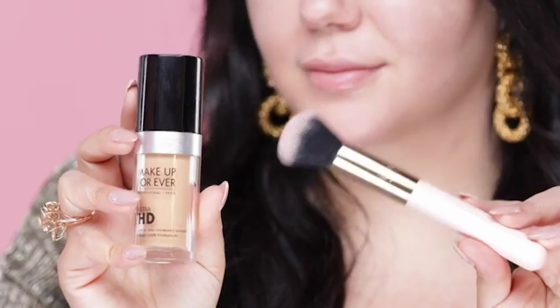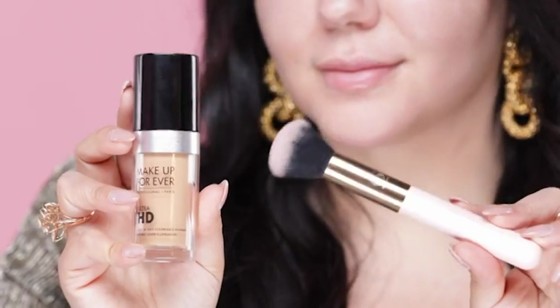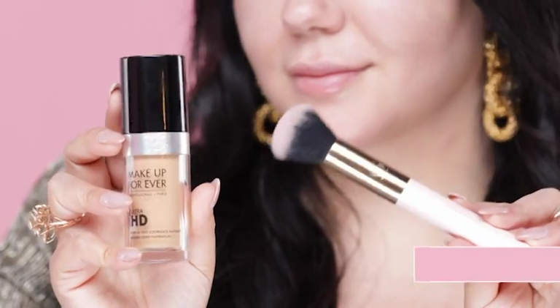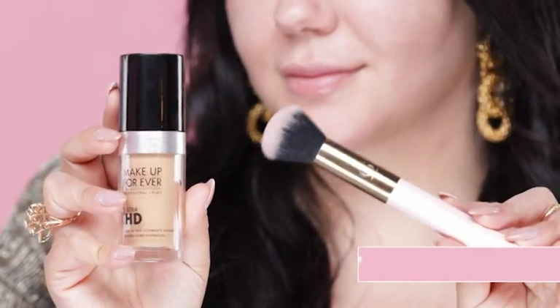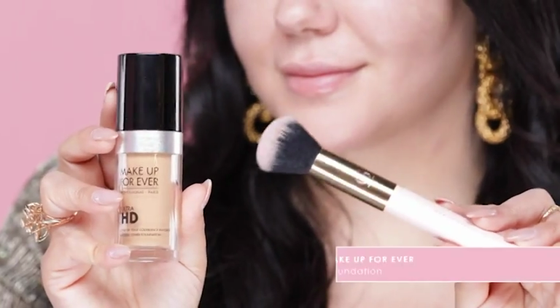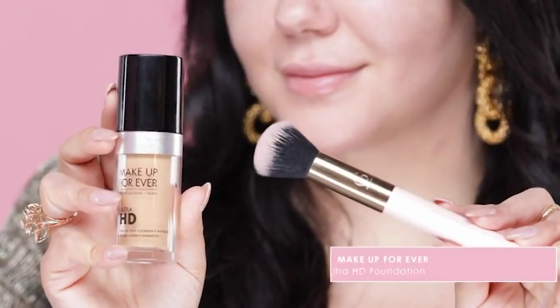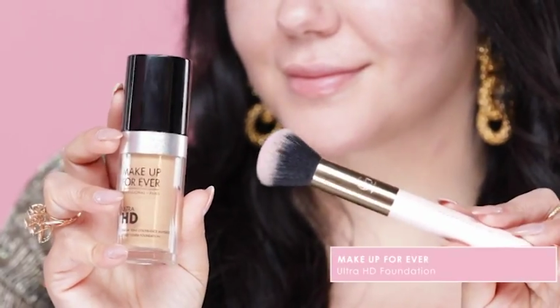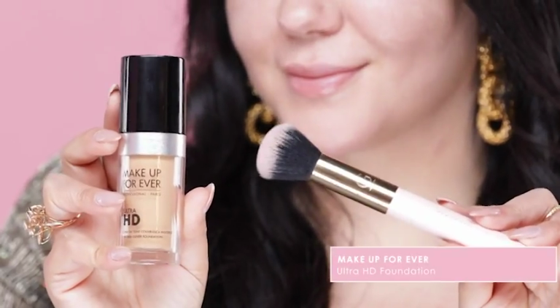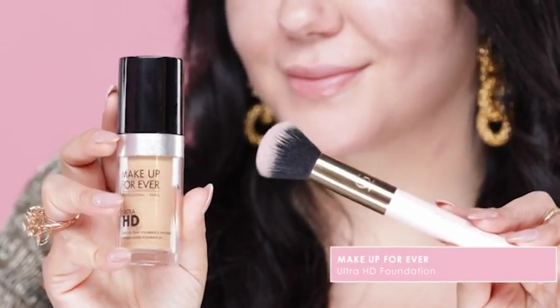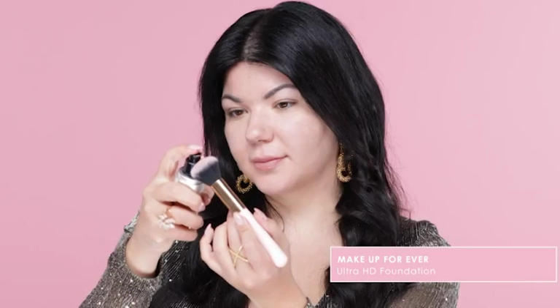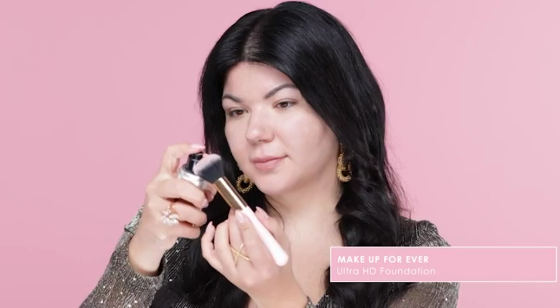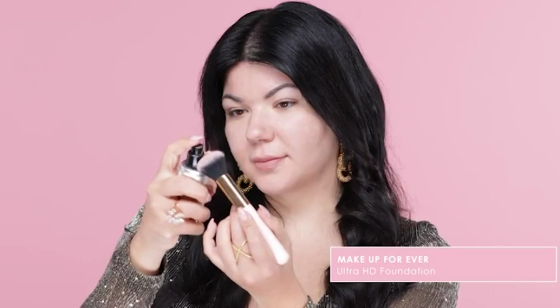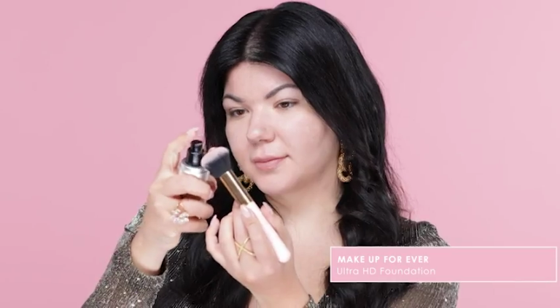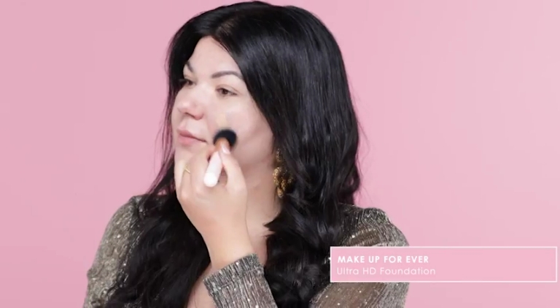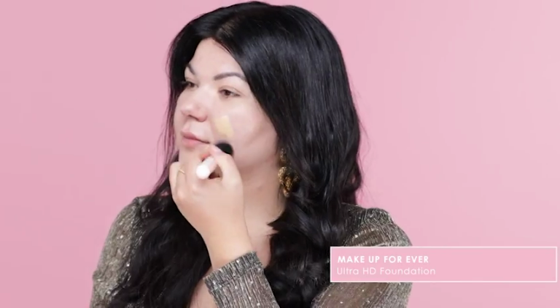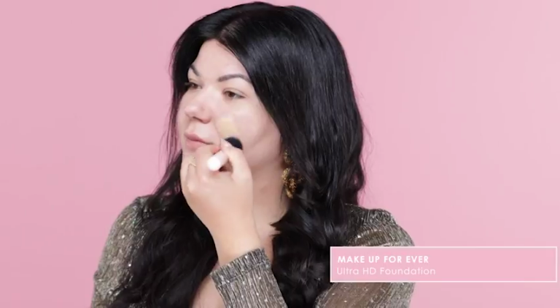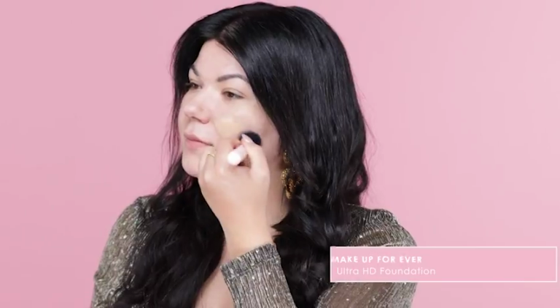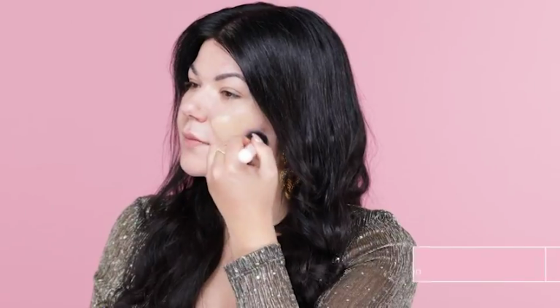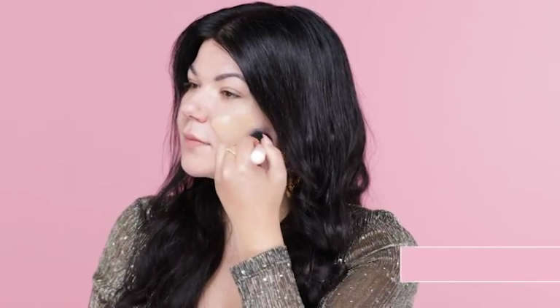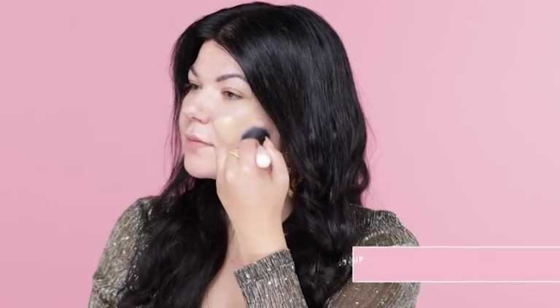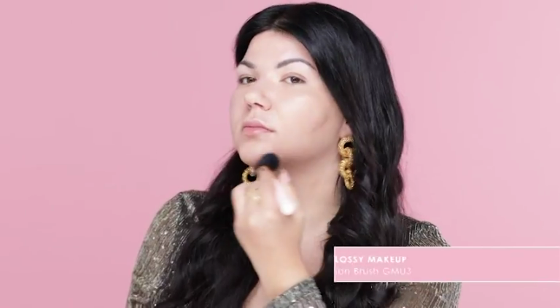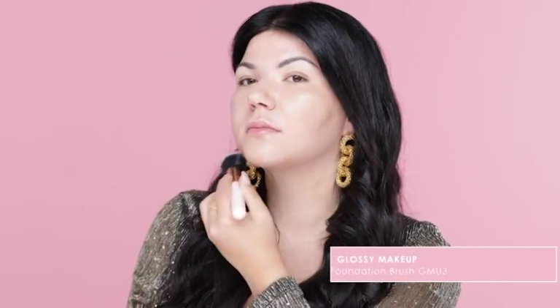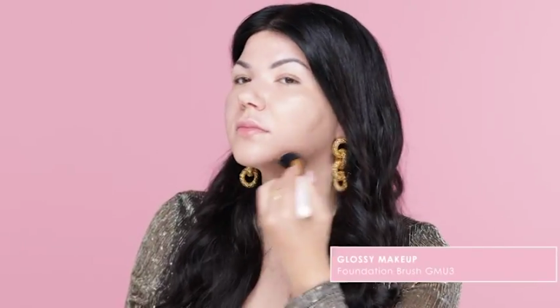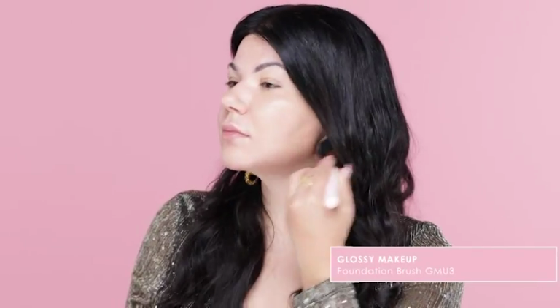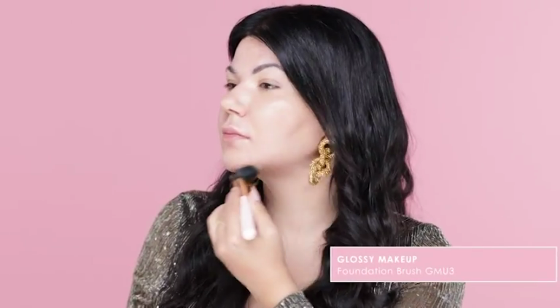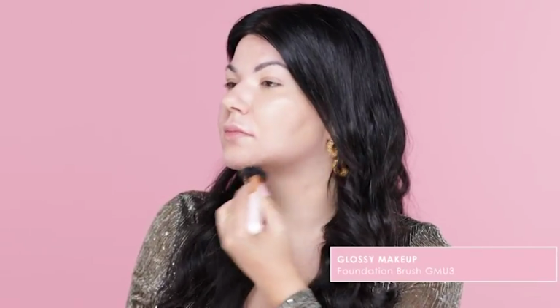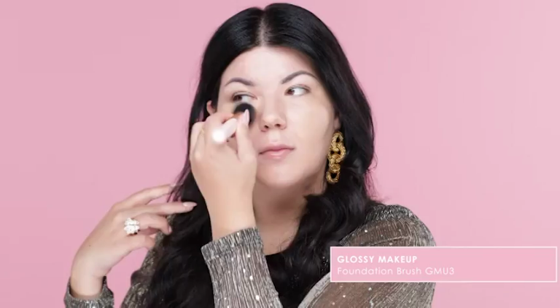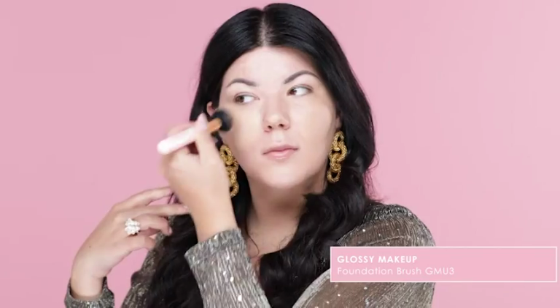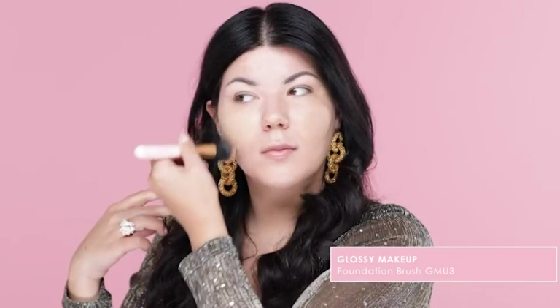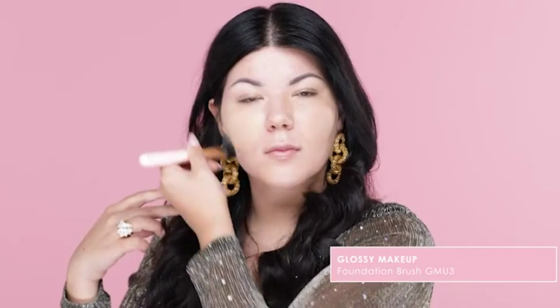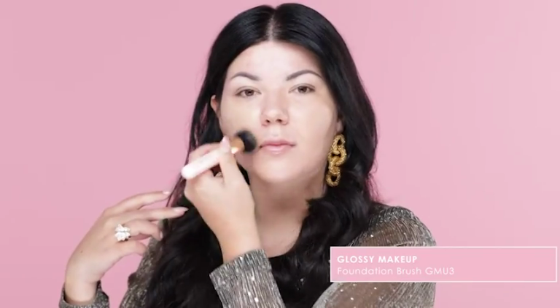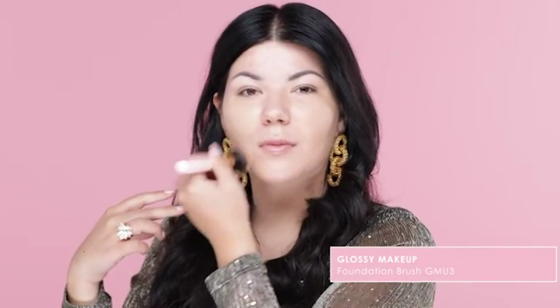Next, I'm using the Makeup Forever HD foundation and blending it in with my foundation brush. This foundation is perfect for camera.